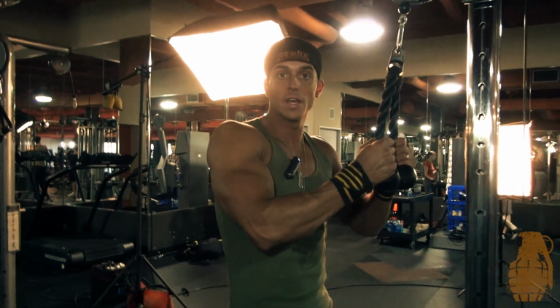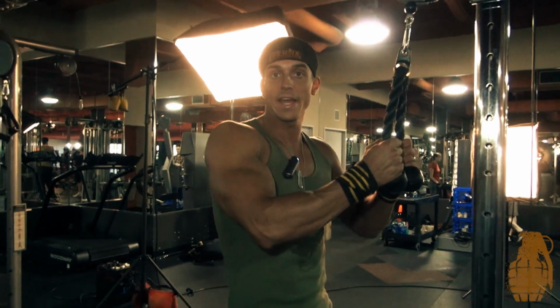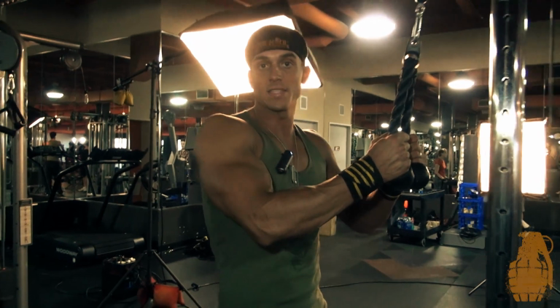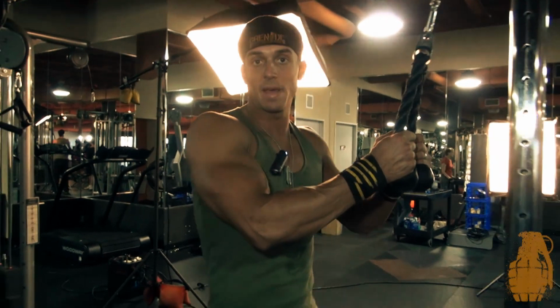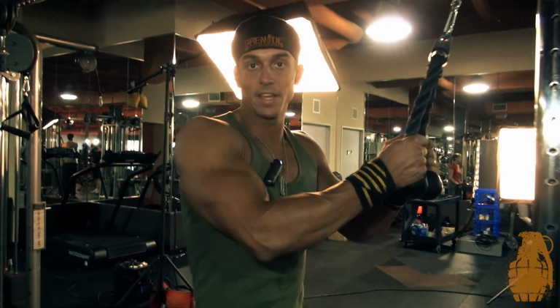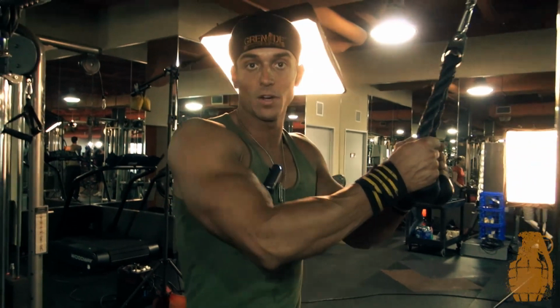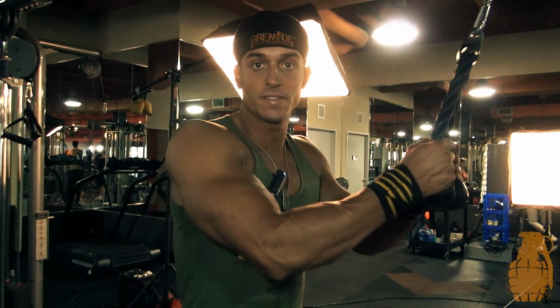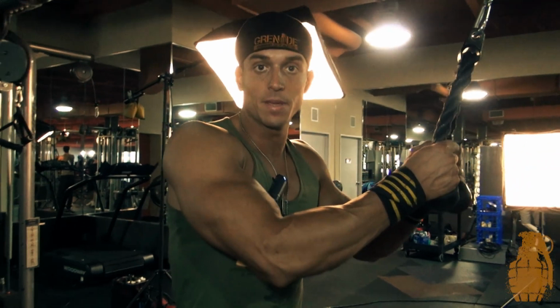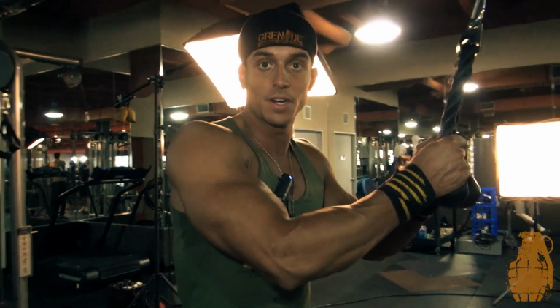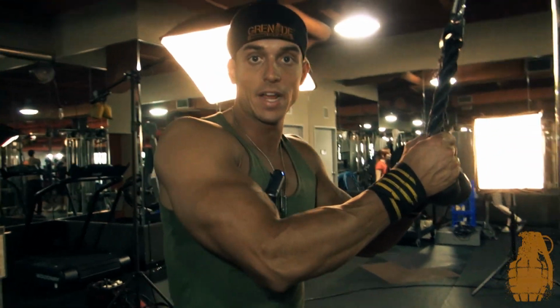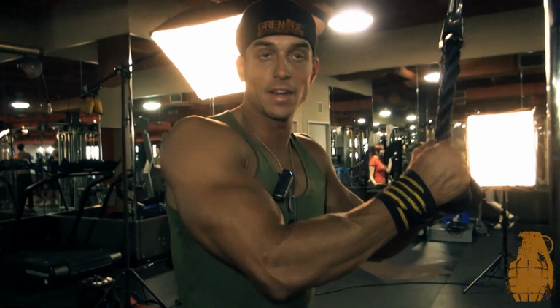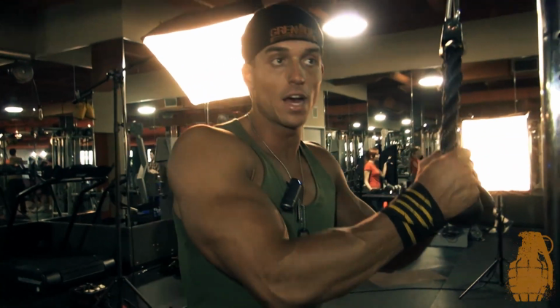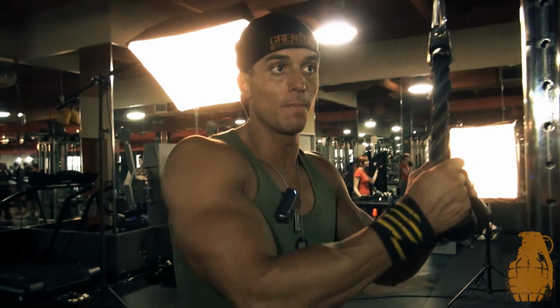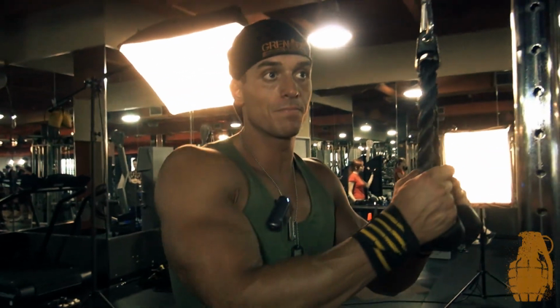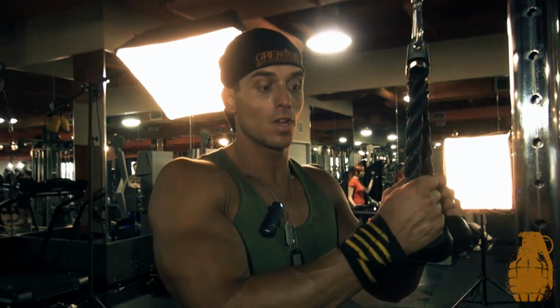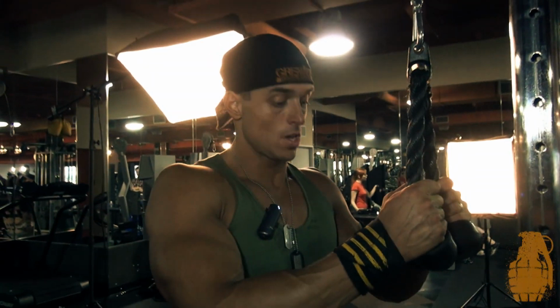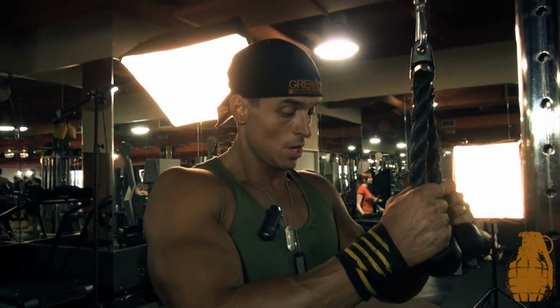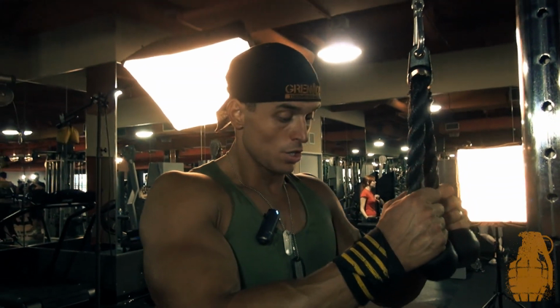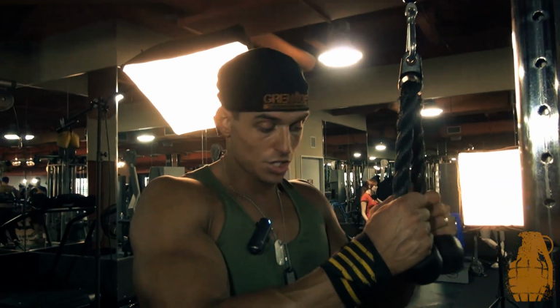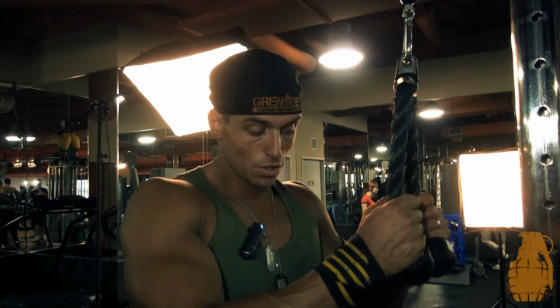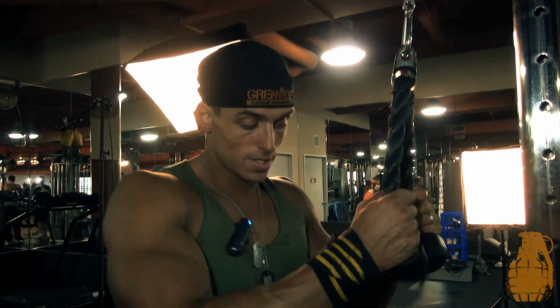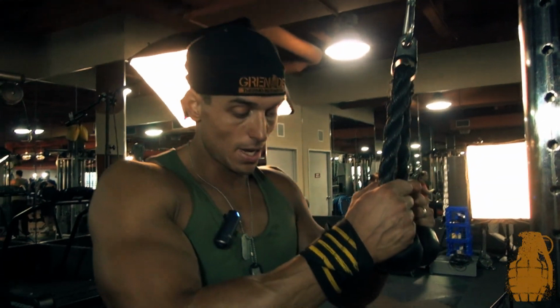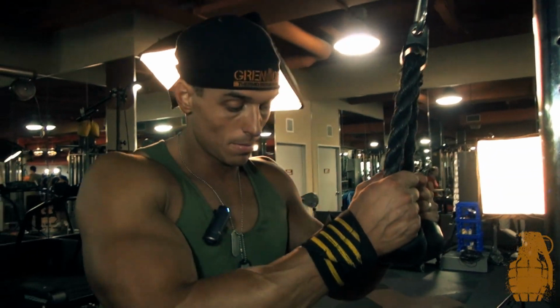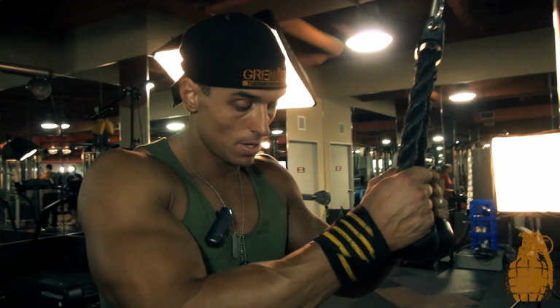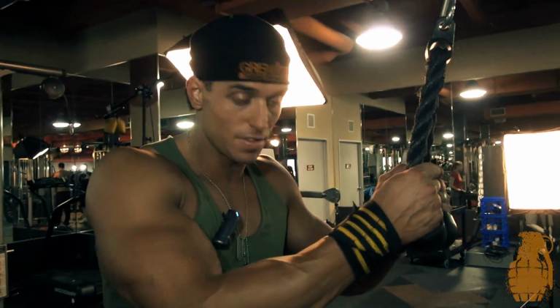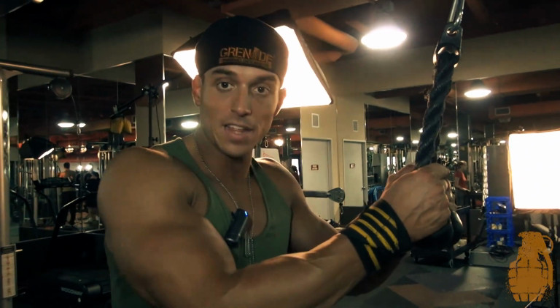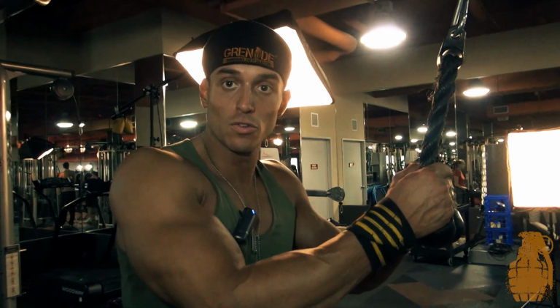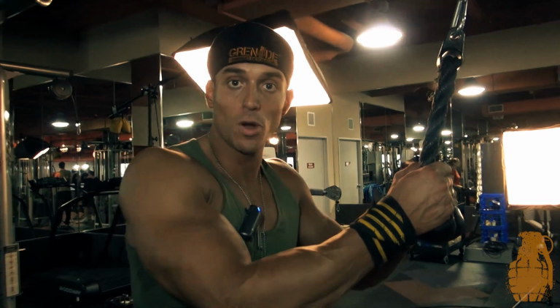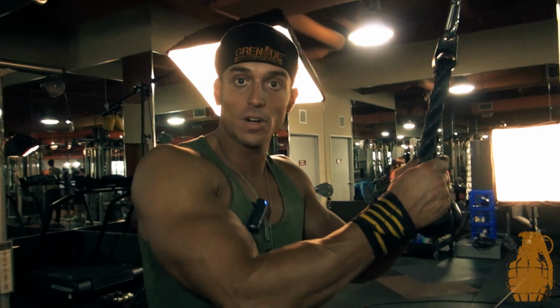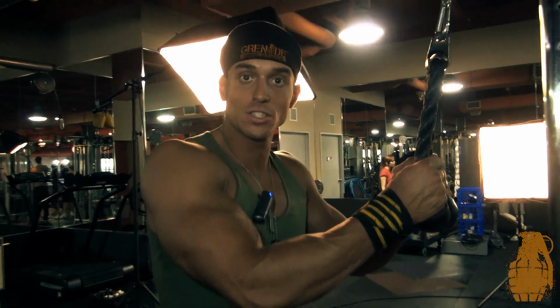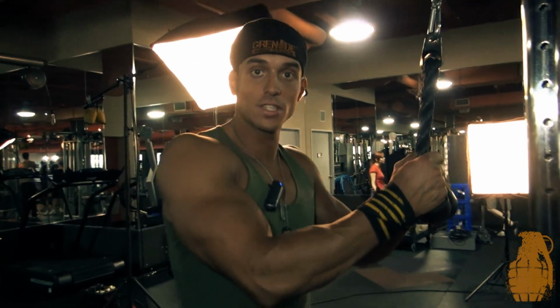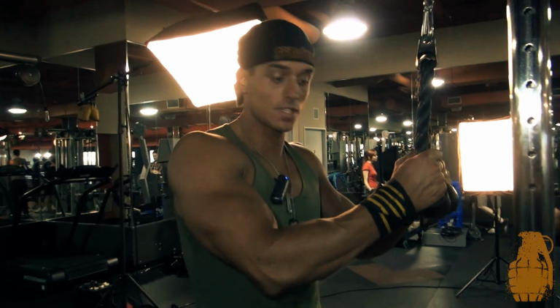Hey guys, Melly here with Team Grenade. I'm just going to do some kneeling rope crunches.